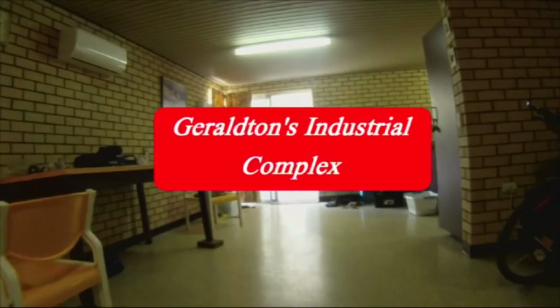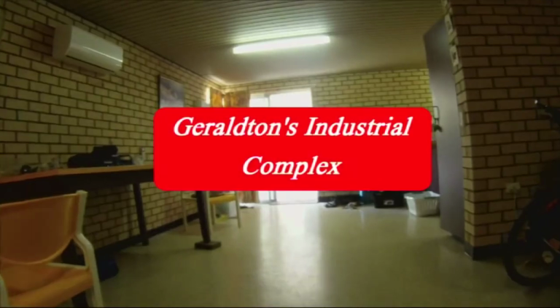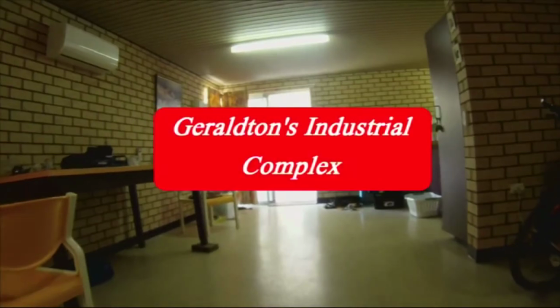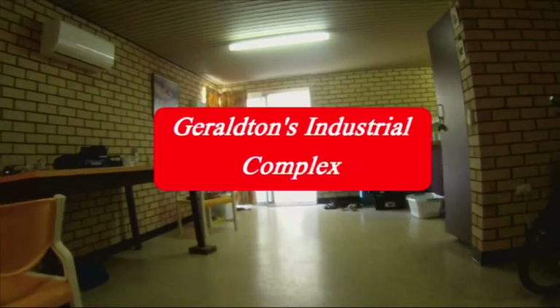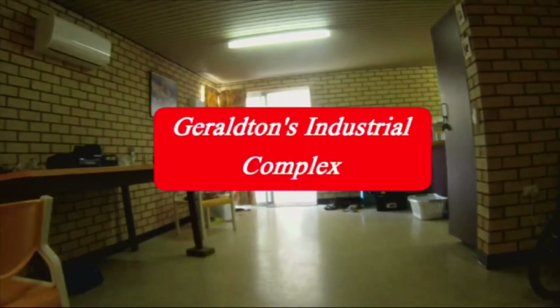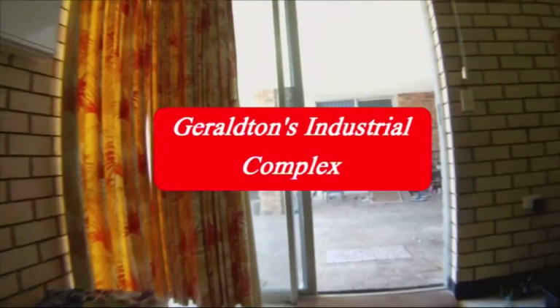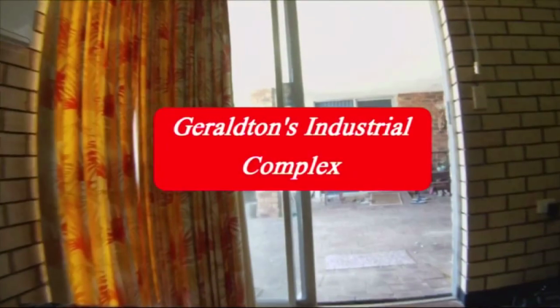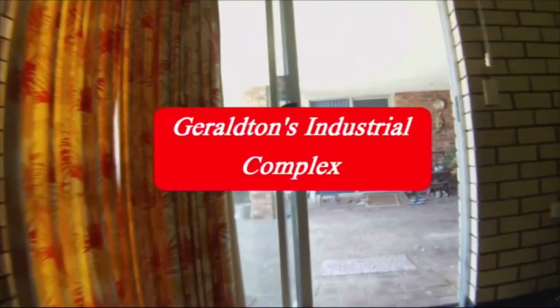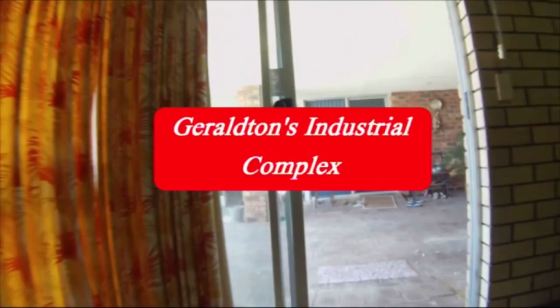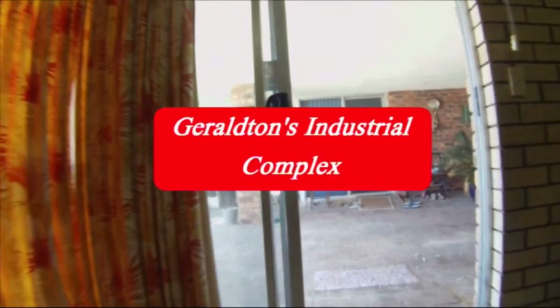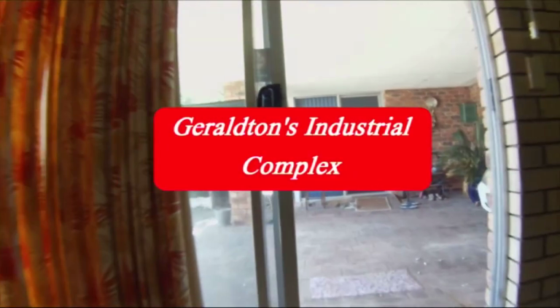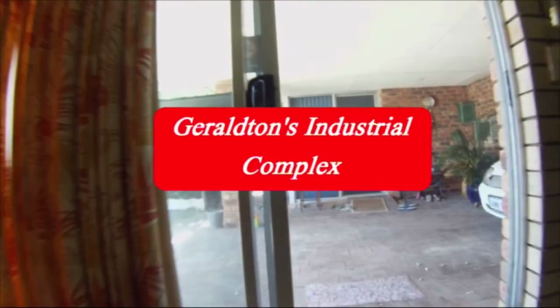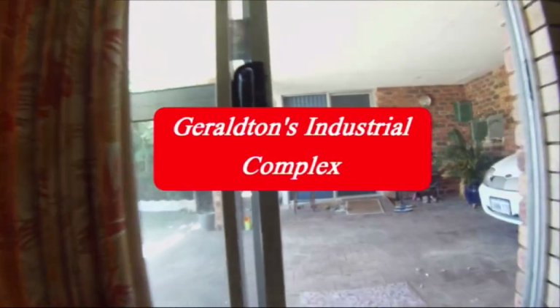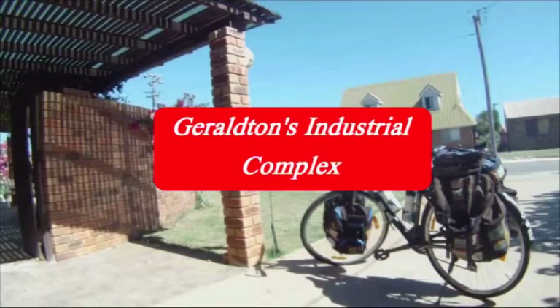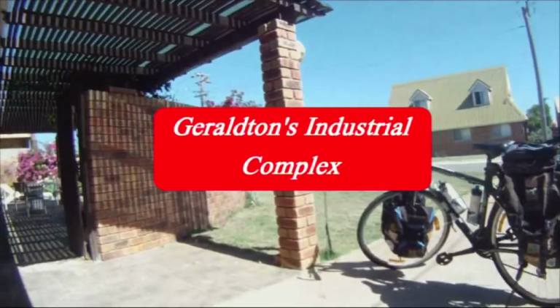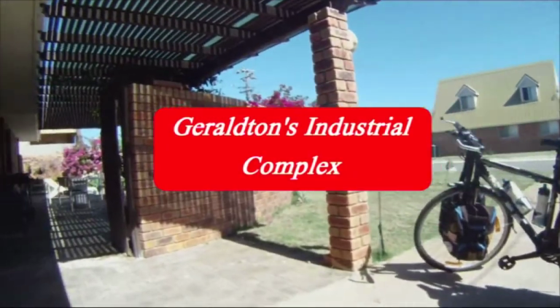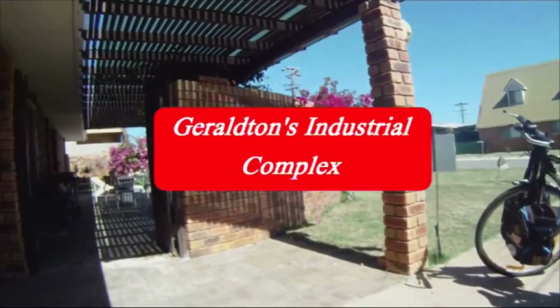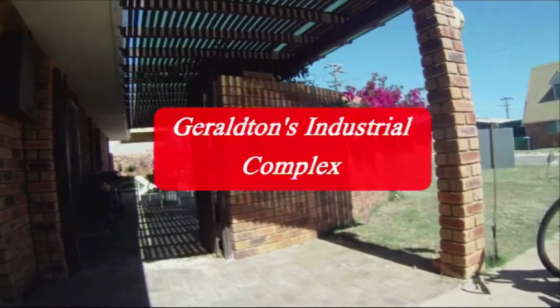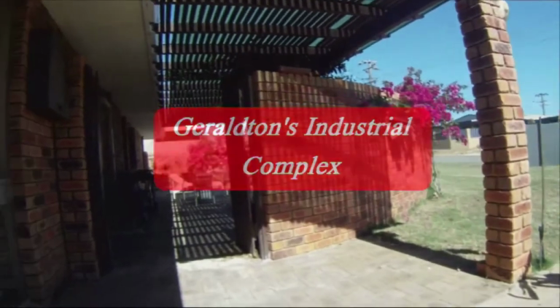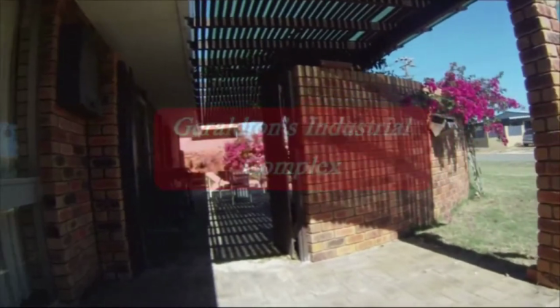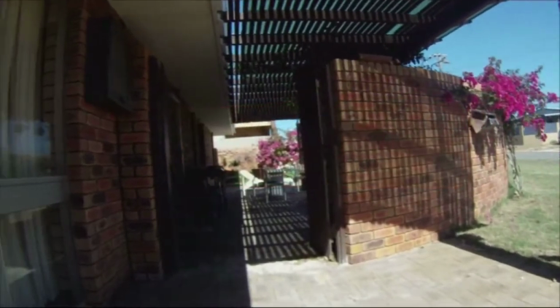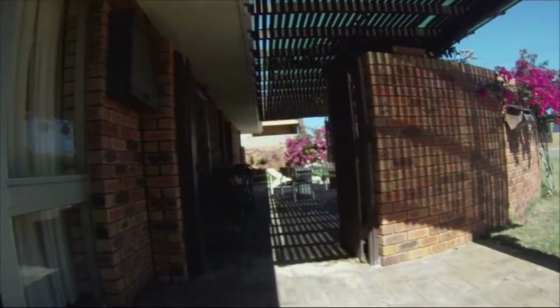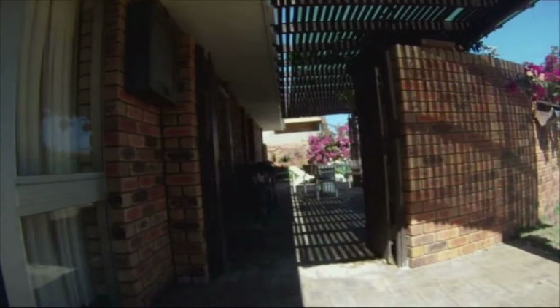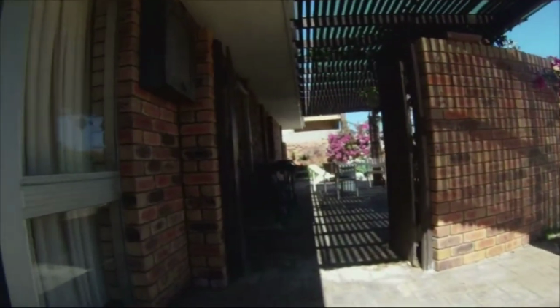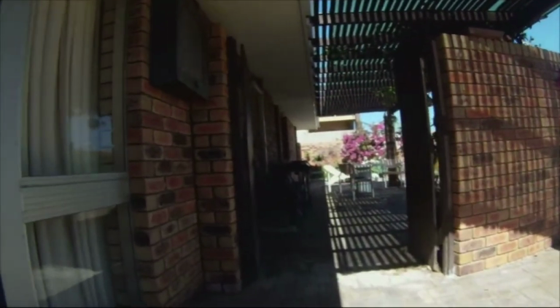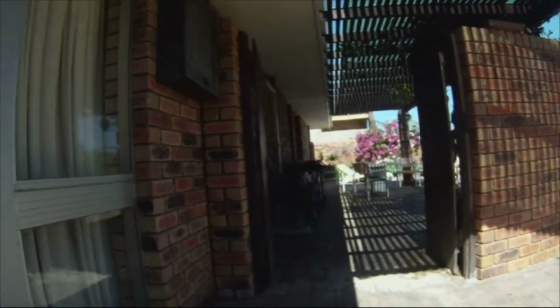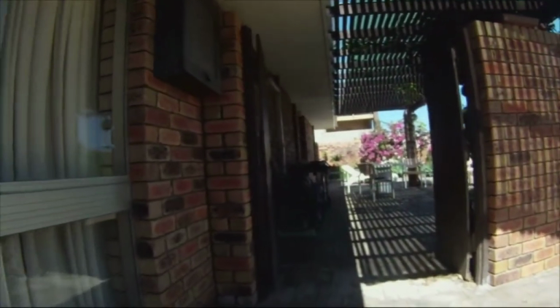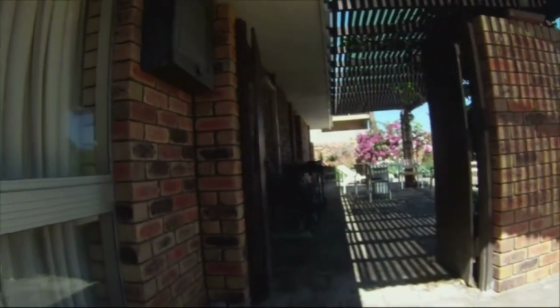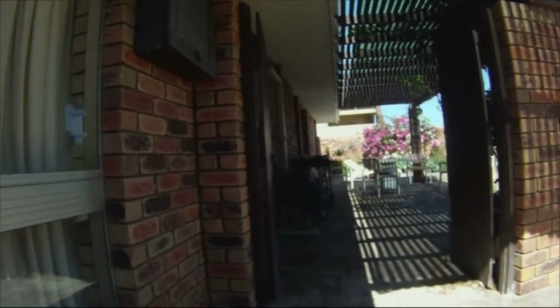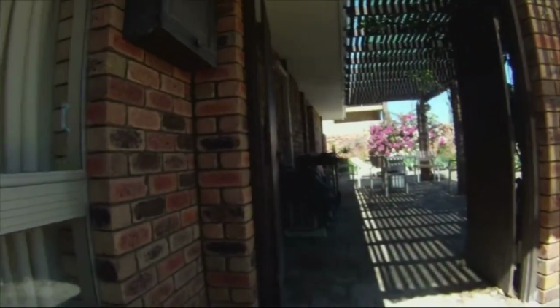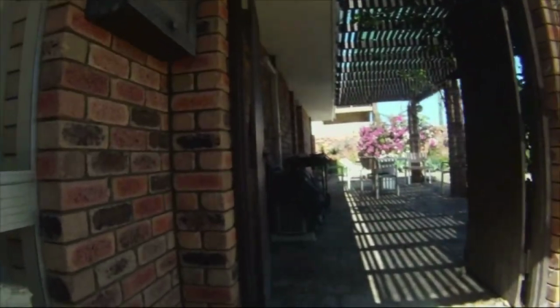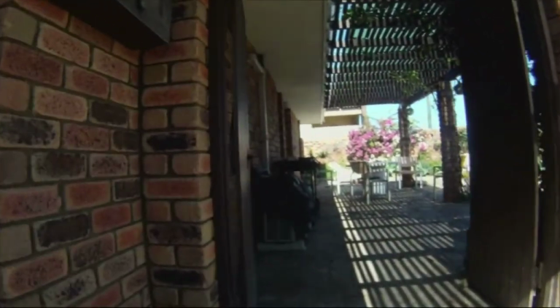Geraldton, a town of 38,000, is located 400 kilometres north of Perth, capital of Western Australia.